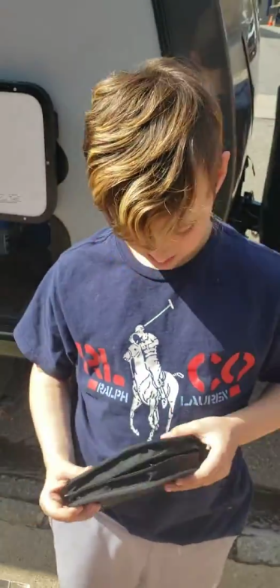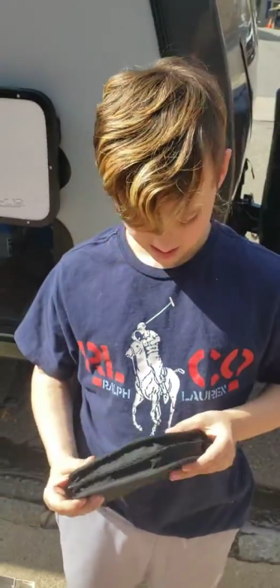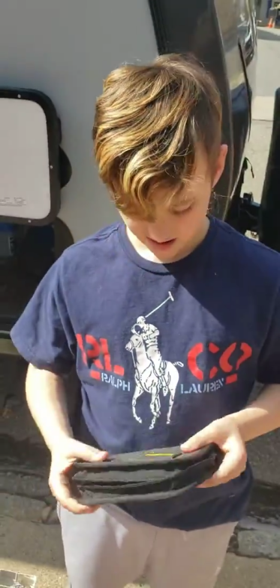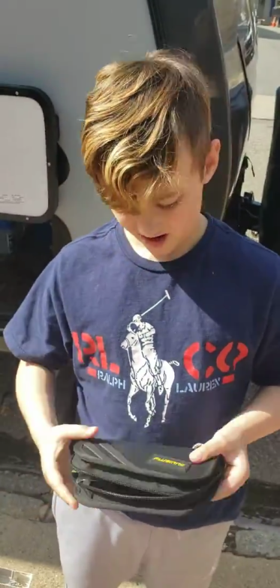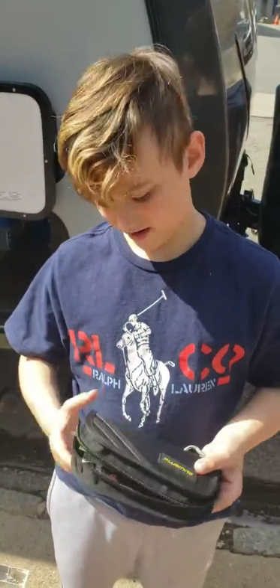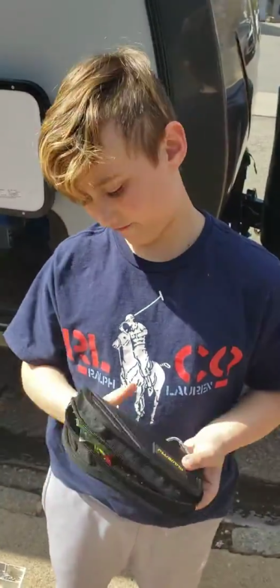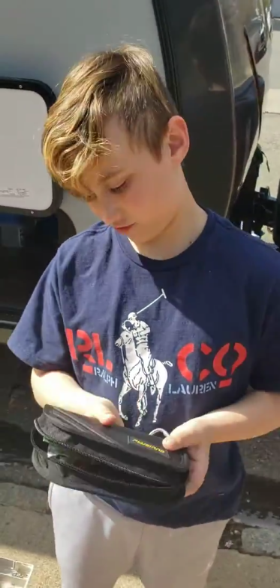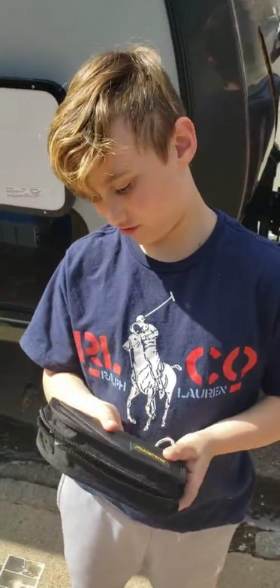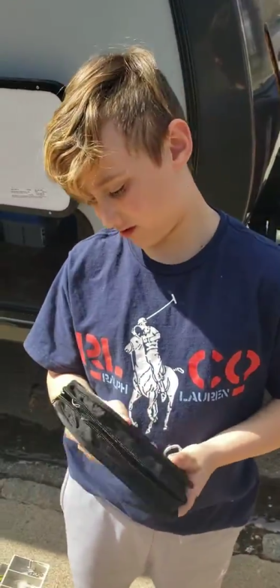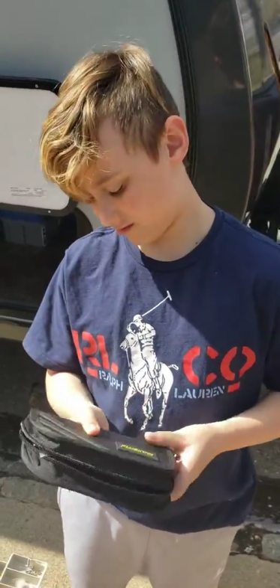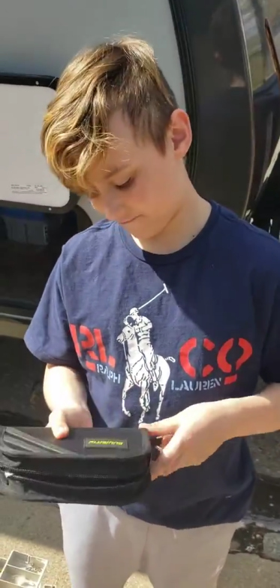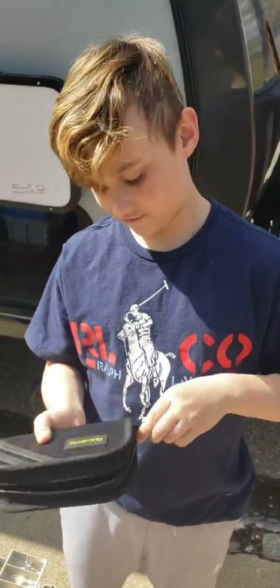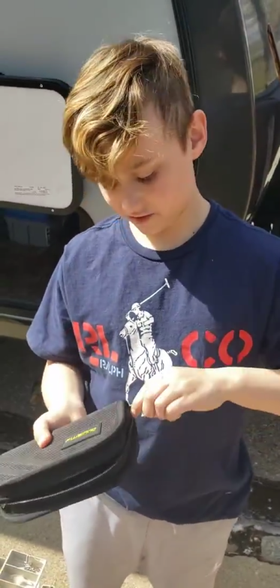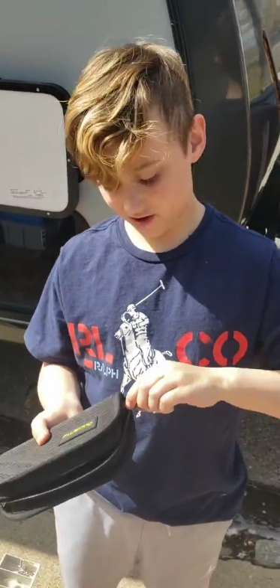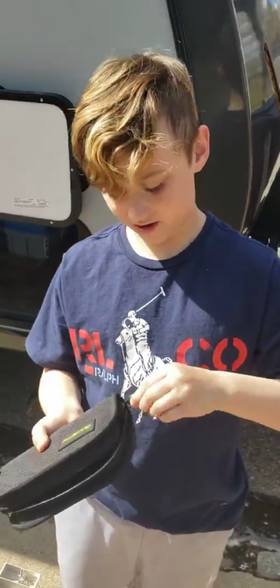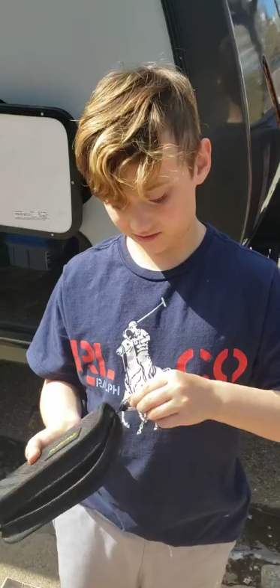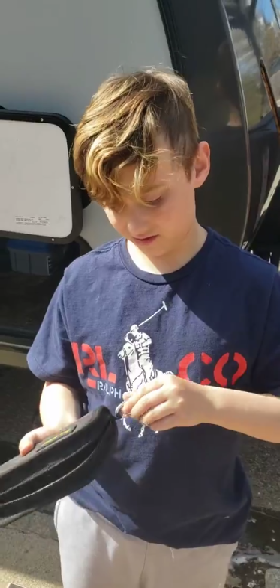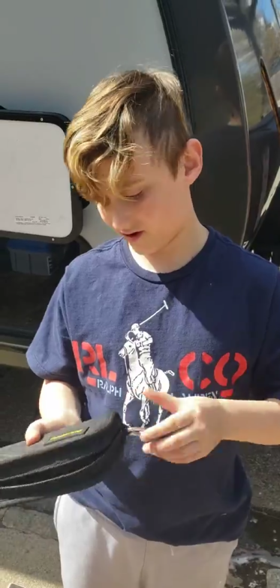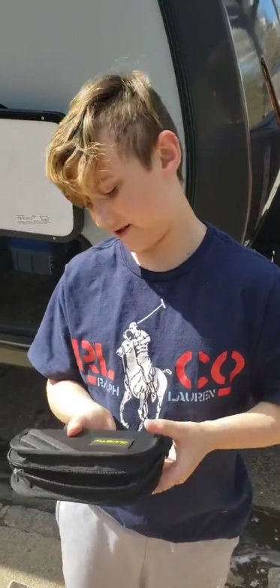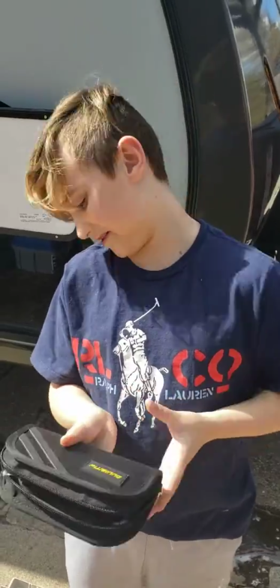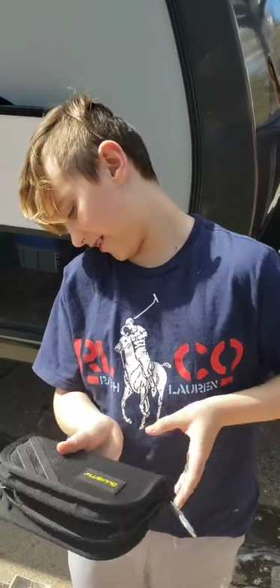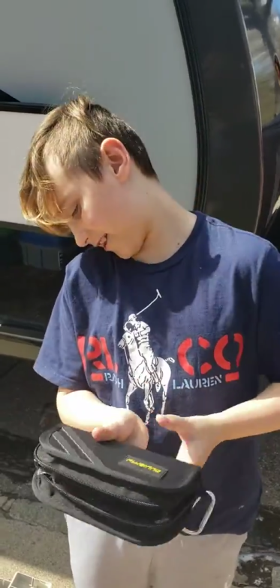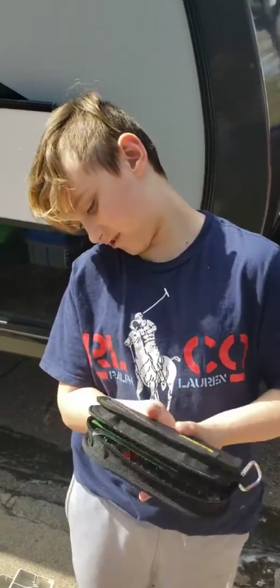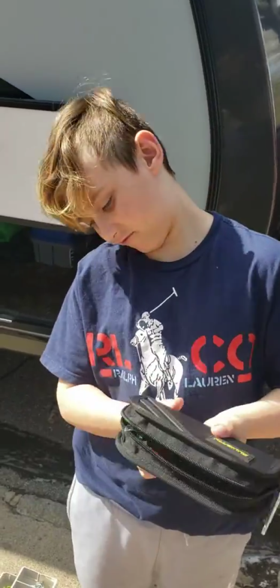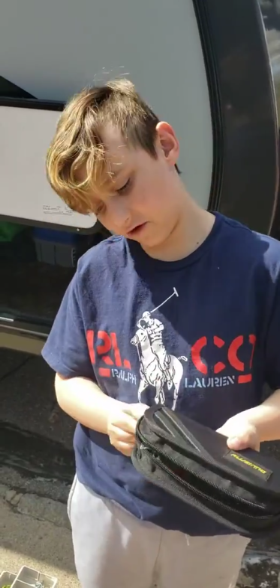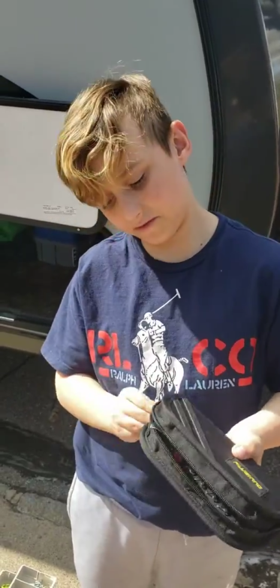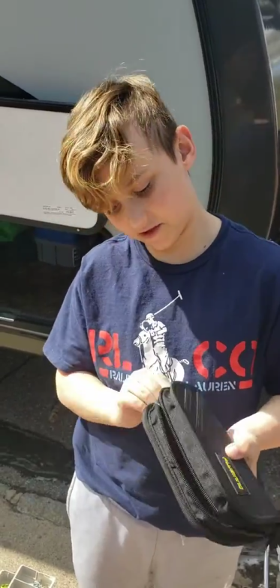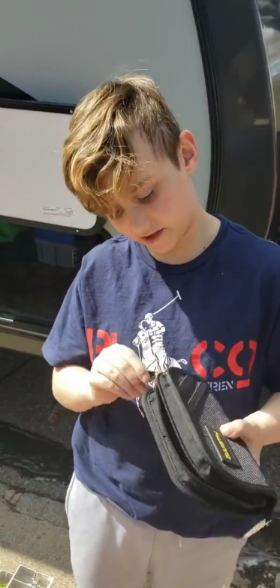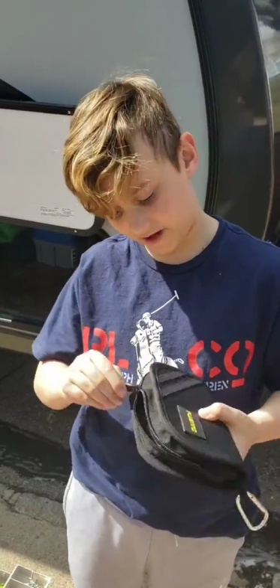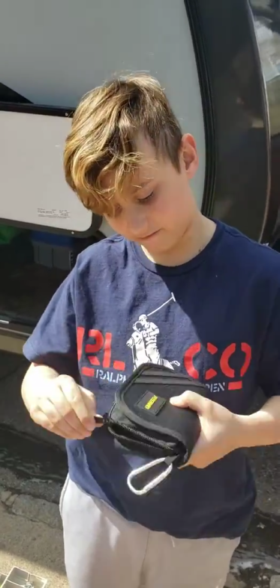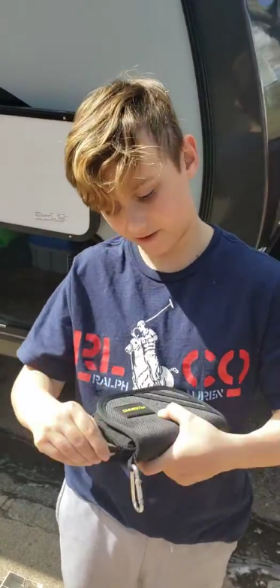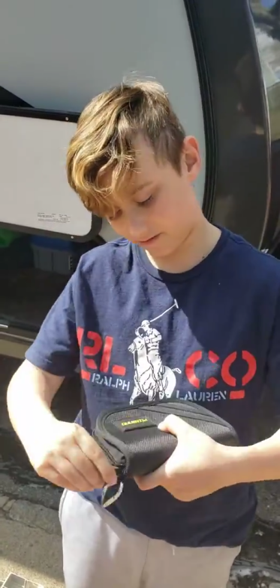I never used them before. I didn't ask for them, I just got given them.